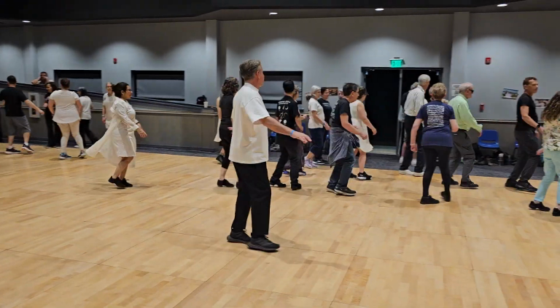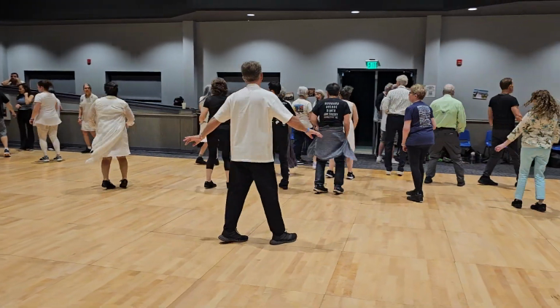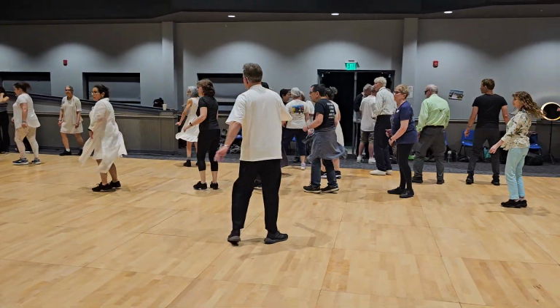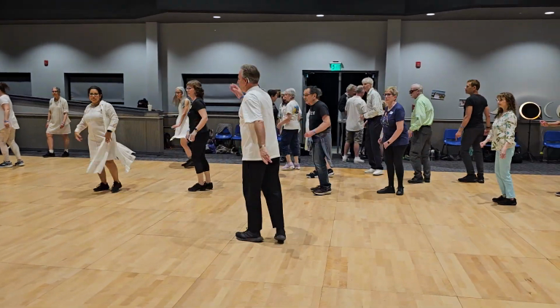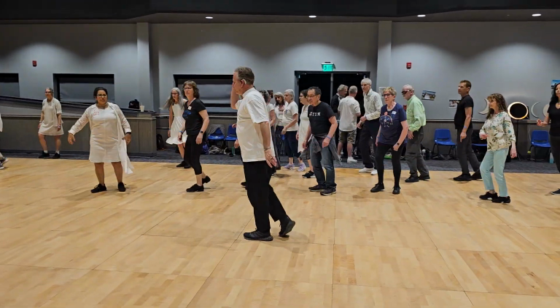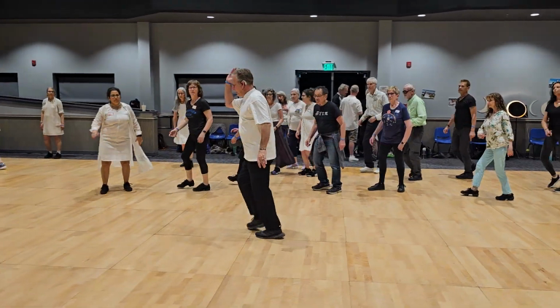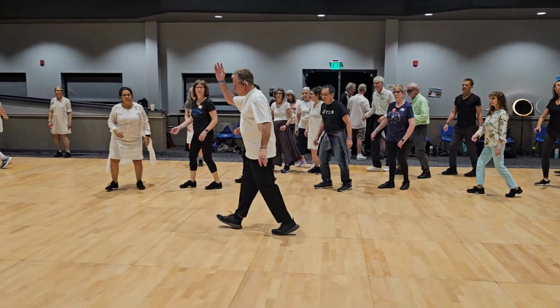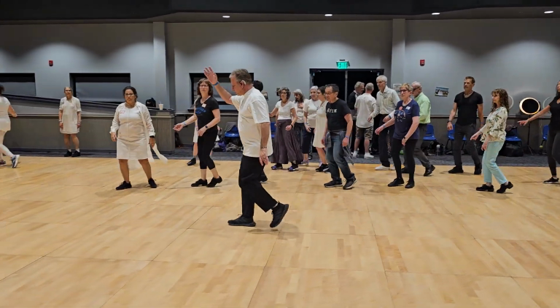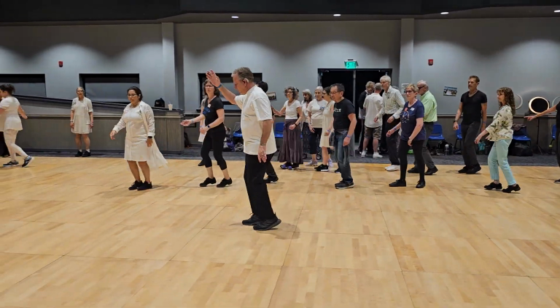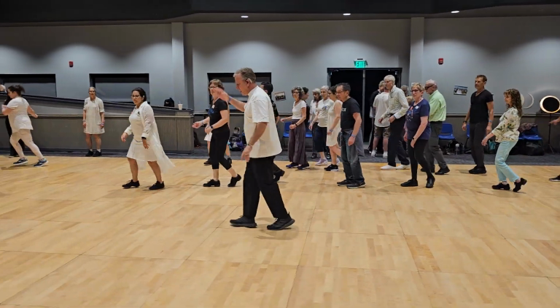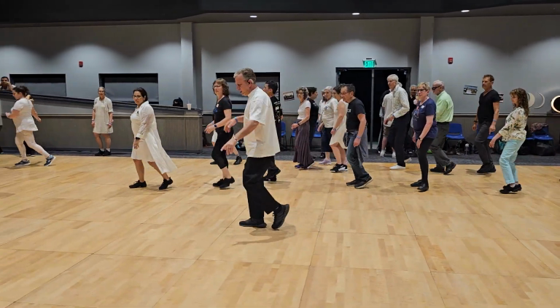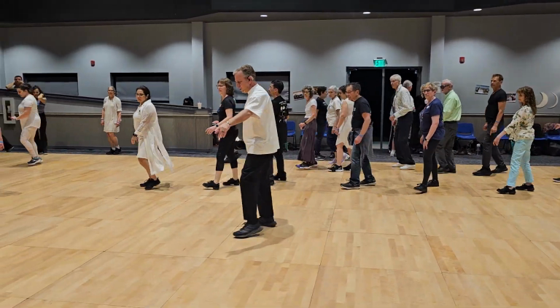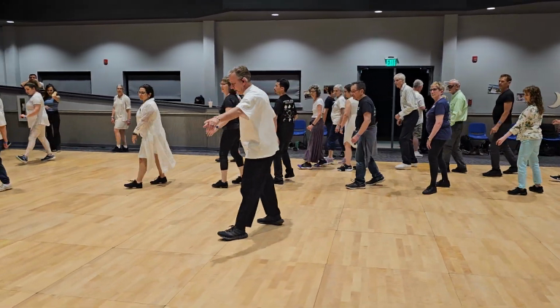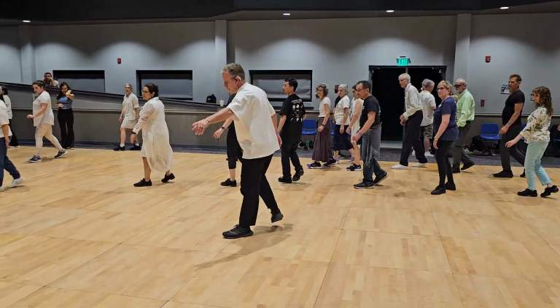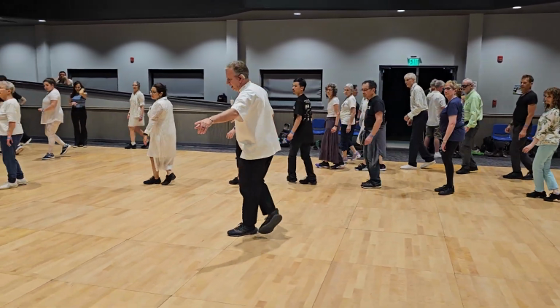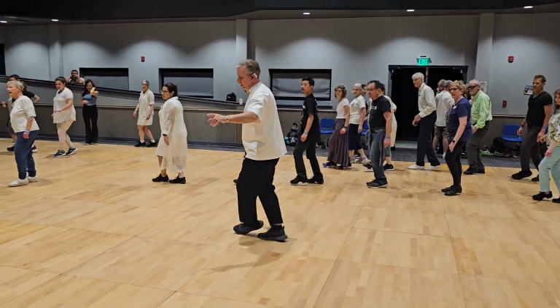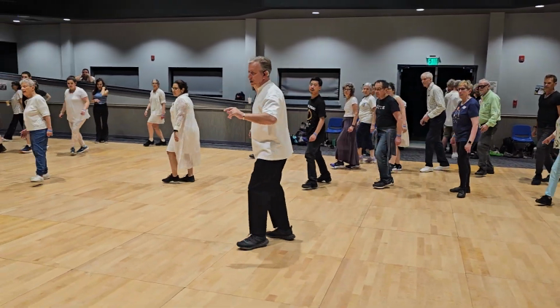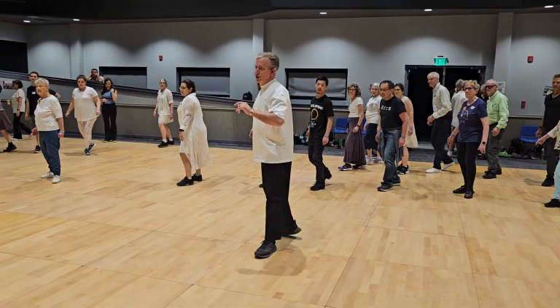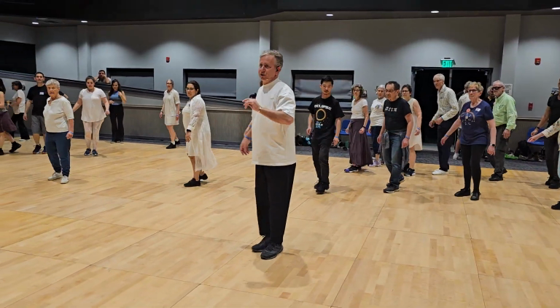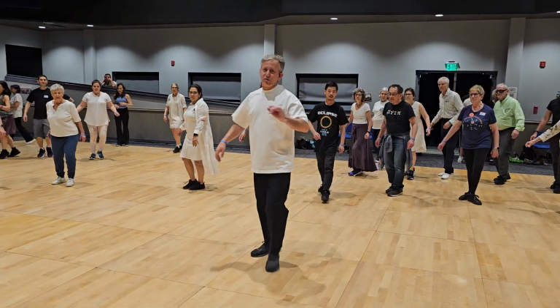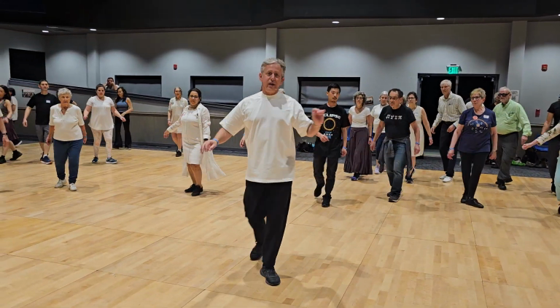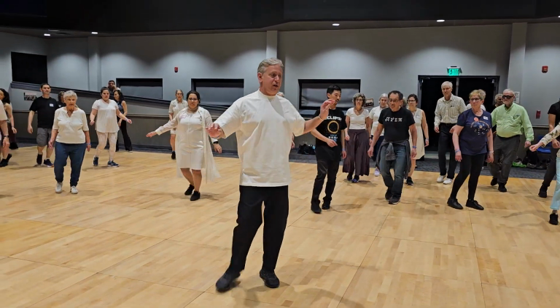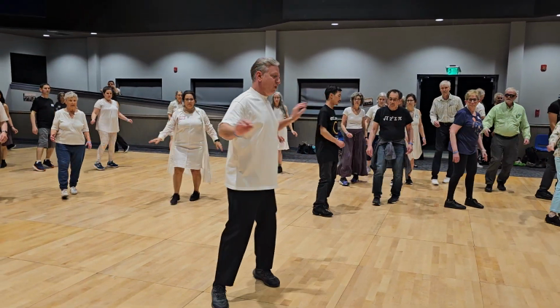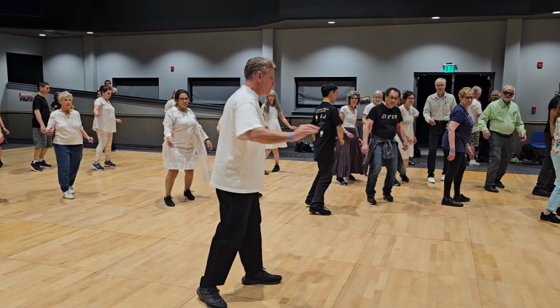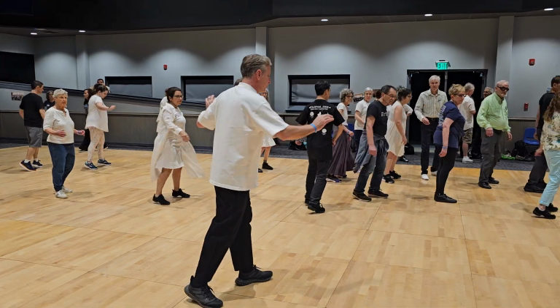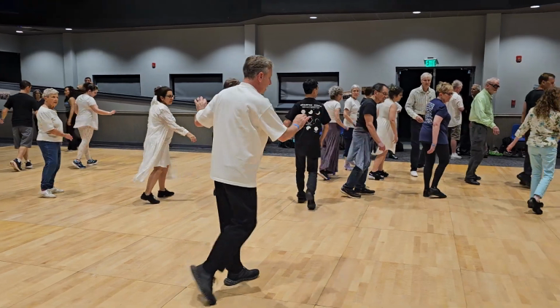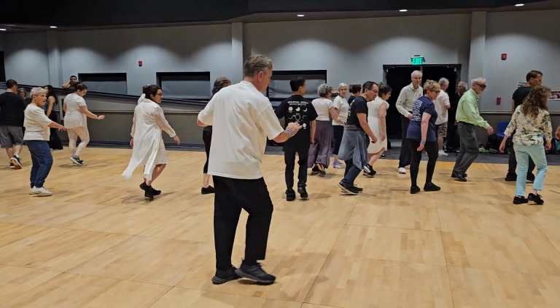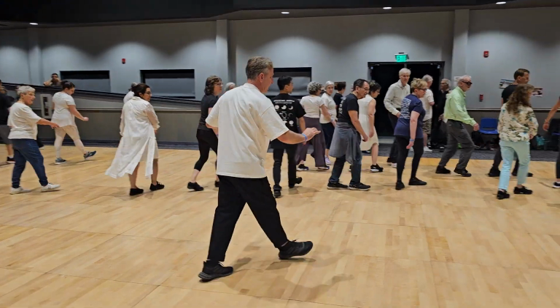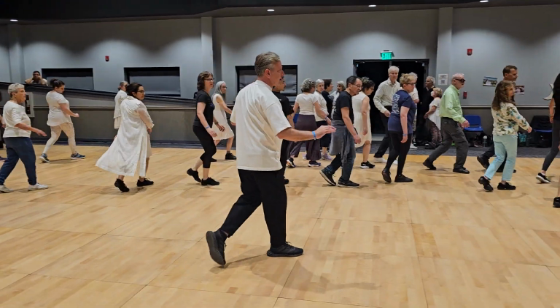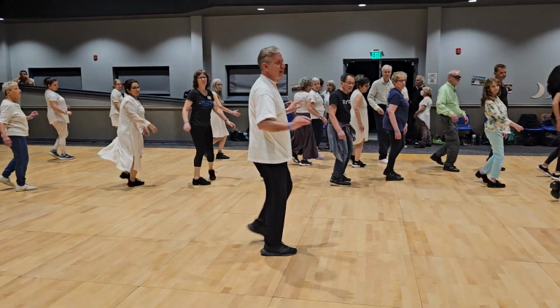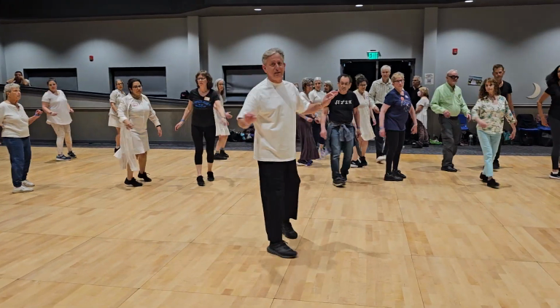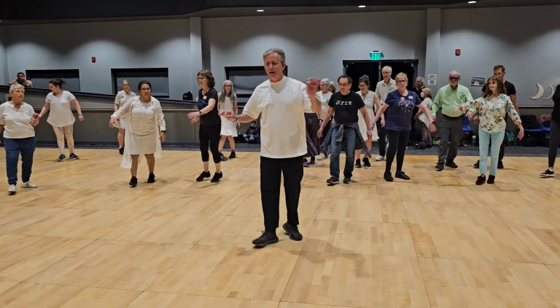Continue on the line. Chacha, cha, go in with left, chacha. Sway, cross from side to side.